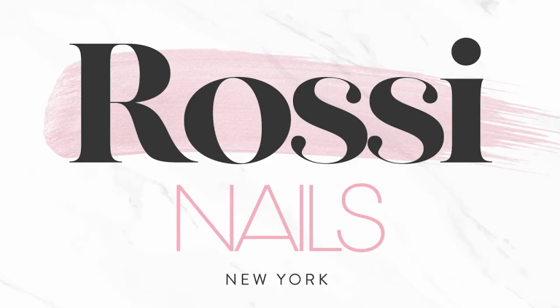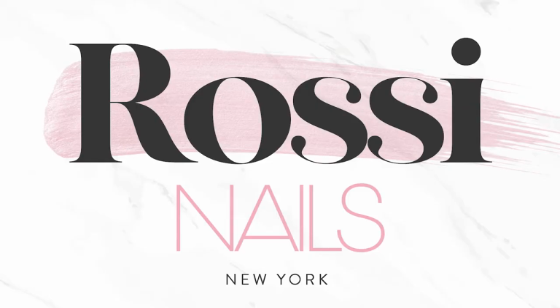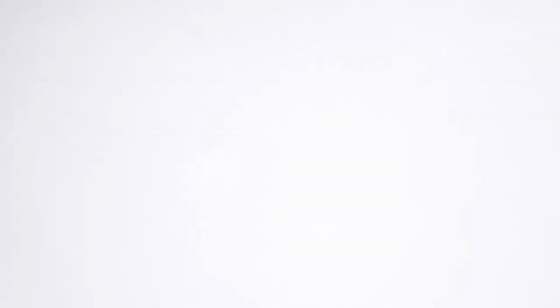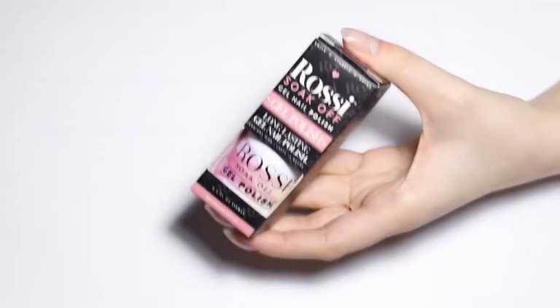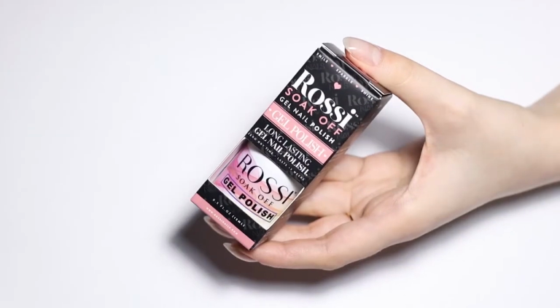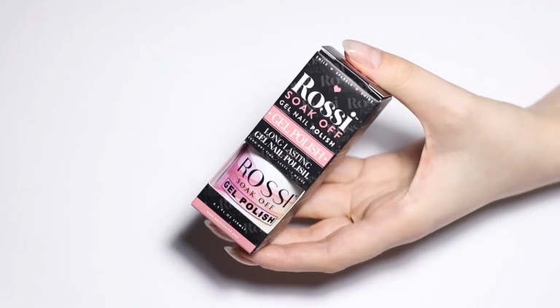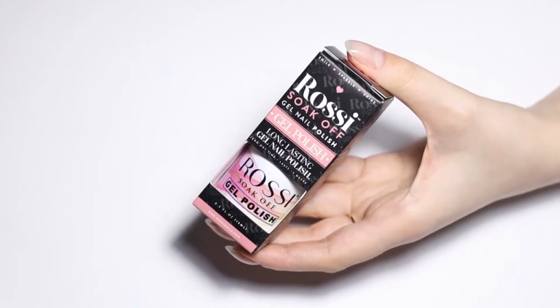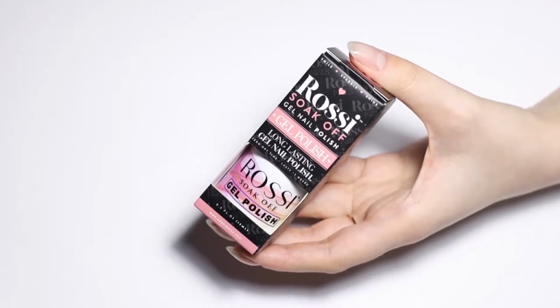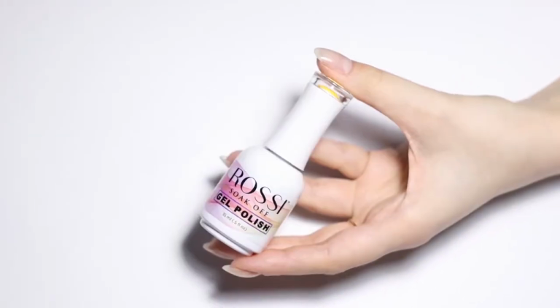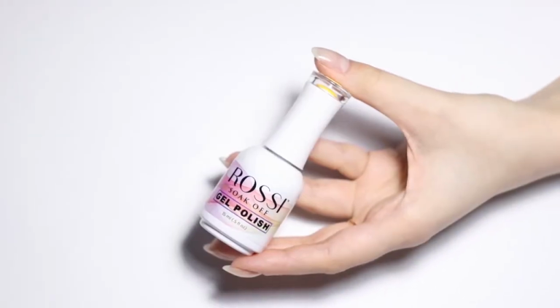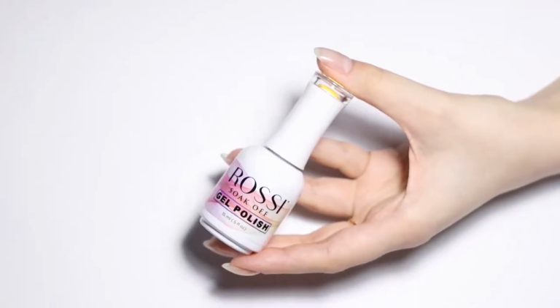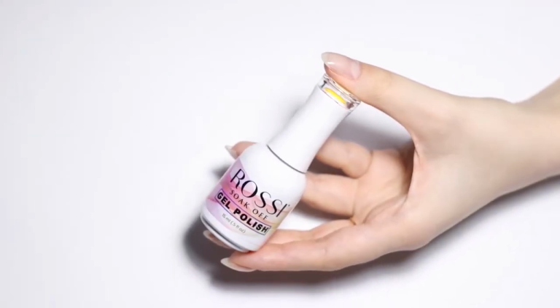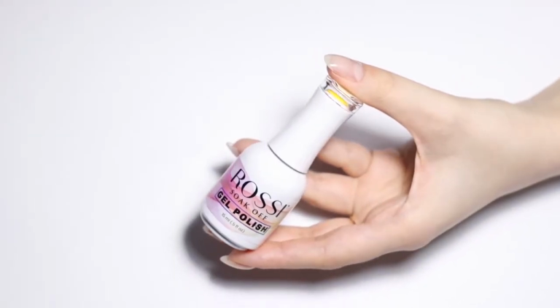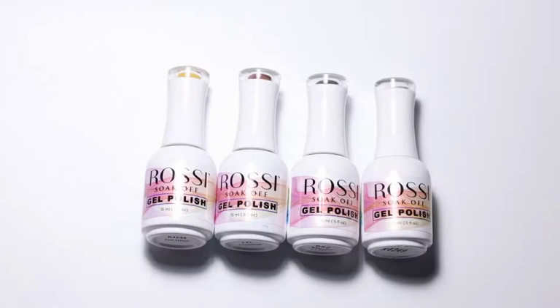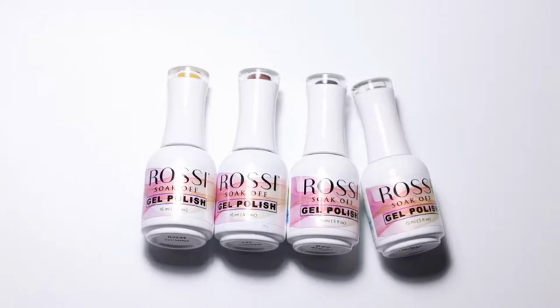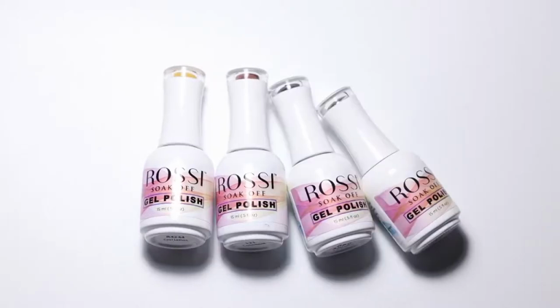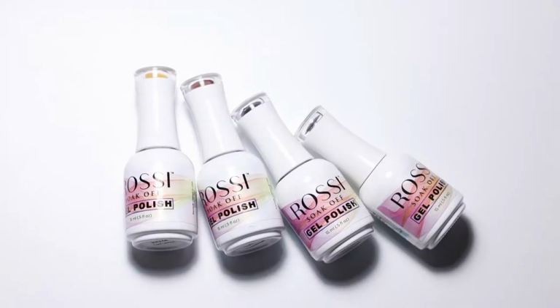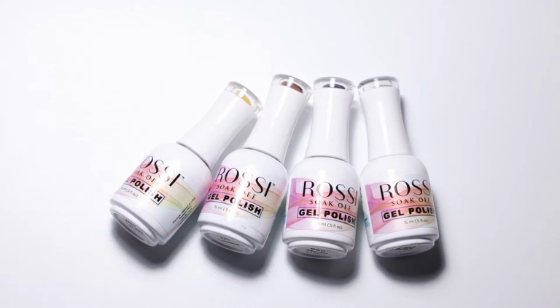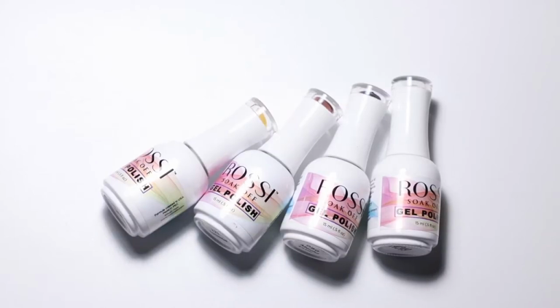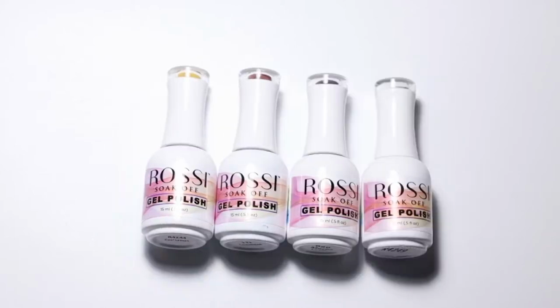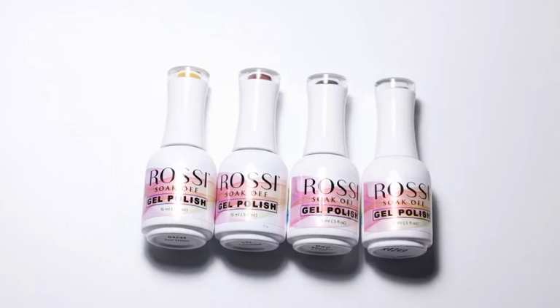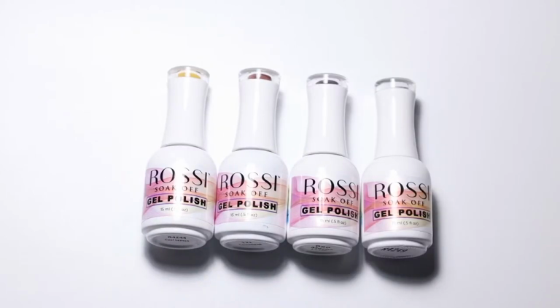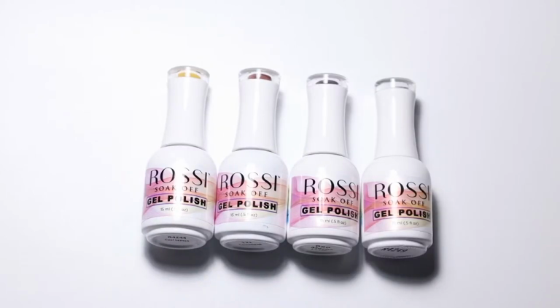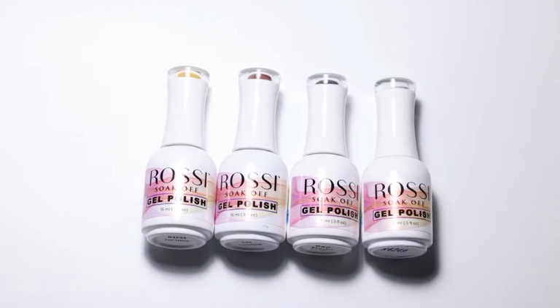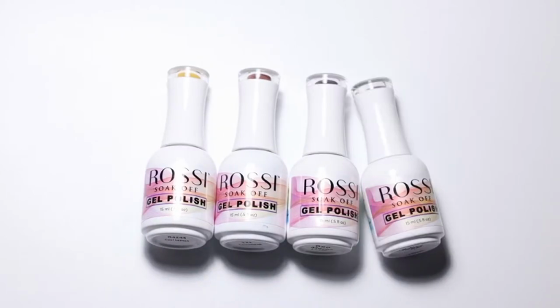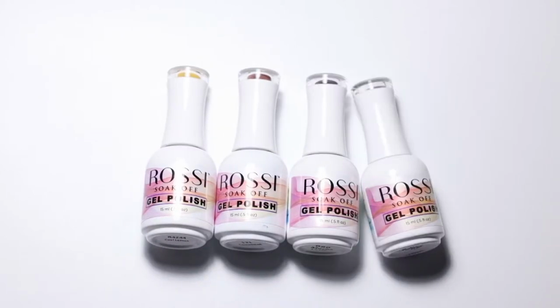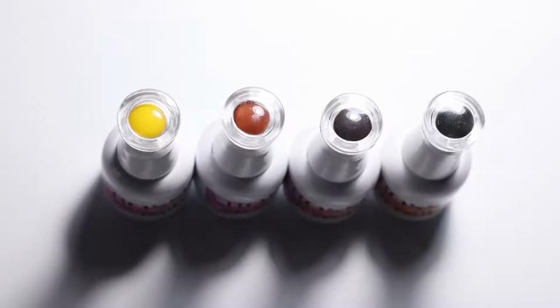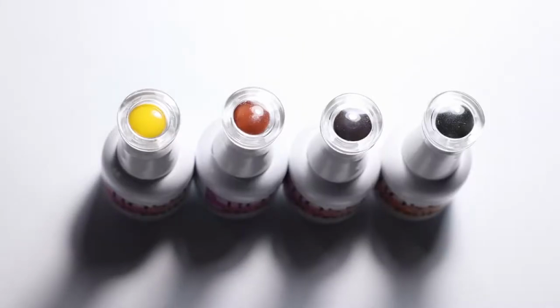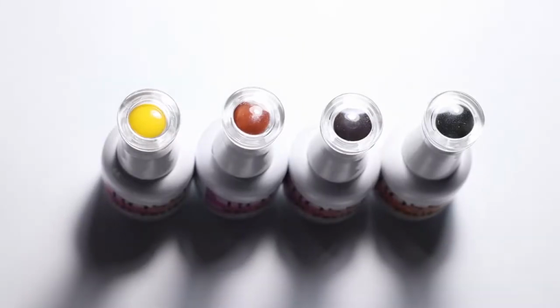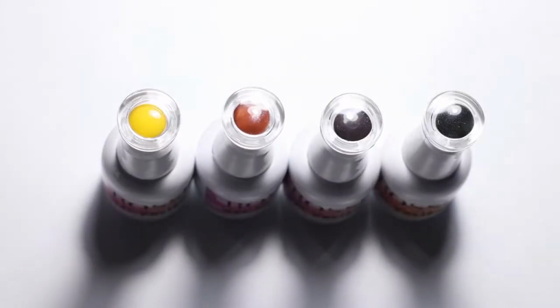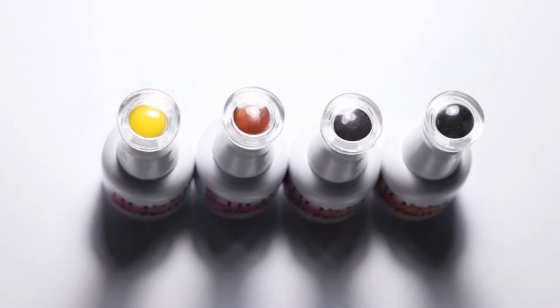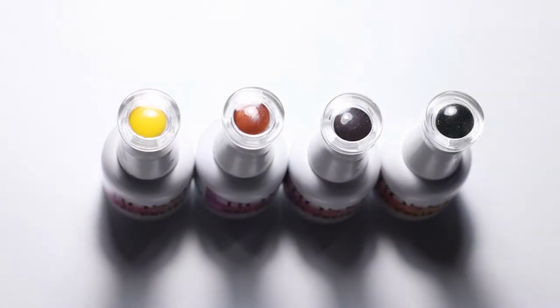We will be using a selection of four Rossi gel polishes: mocha latte, cool lemon, committed, and caviar.